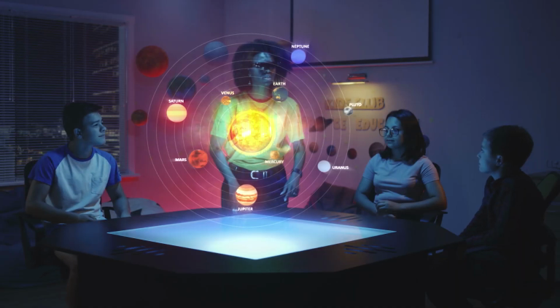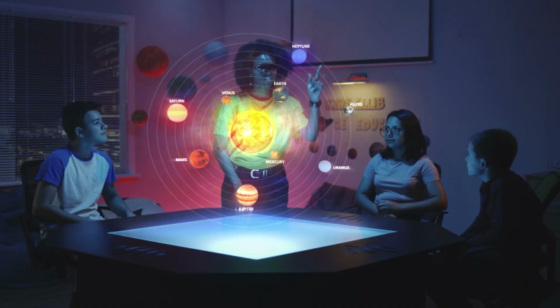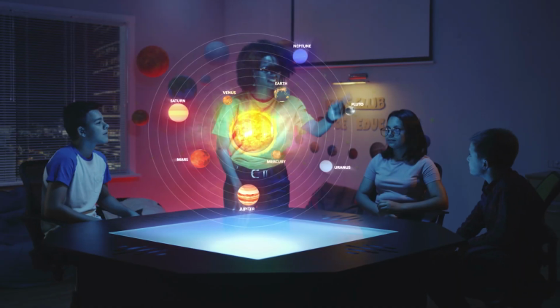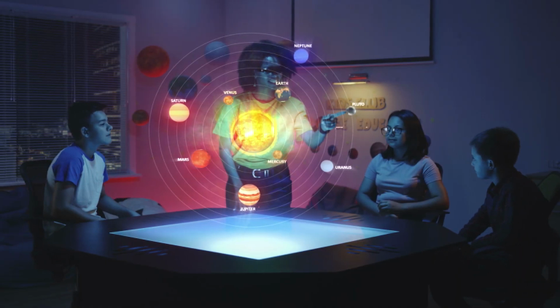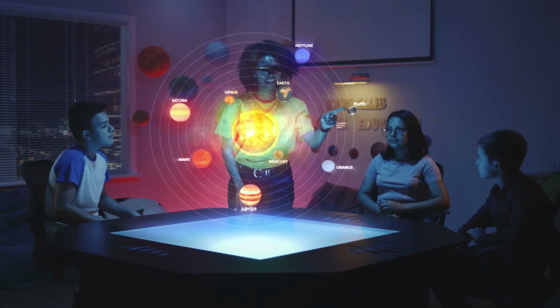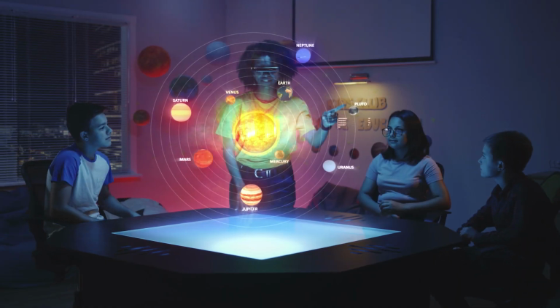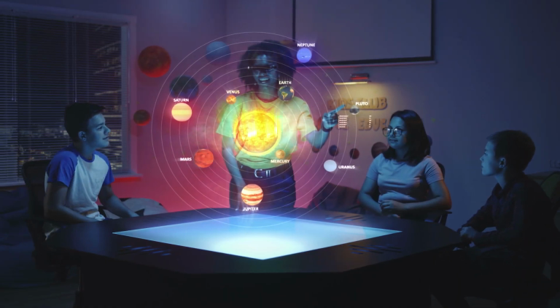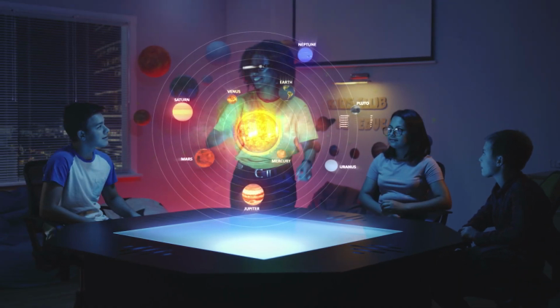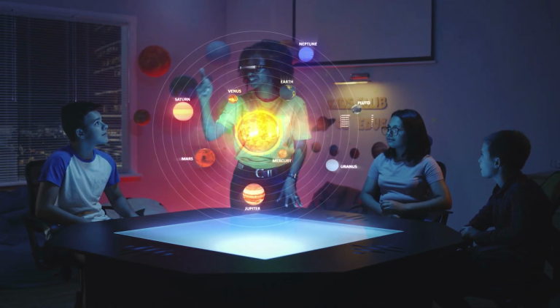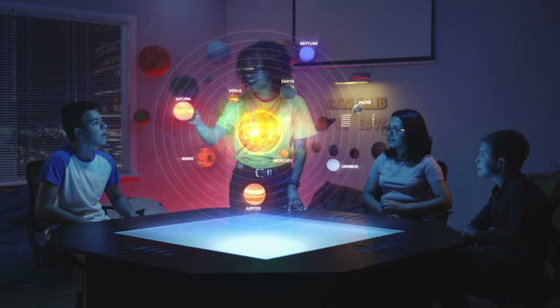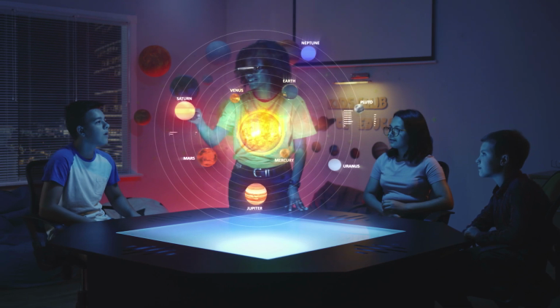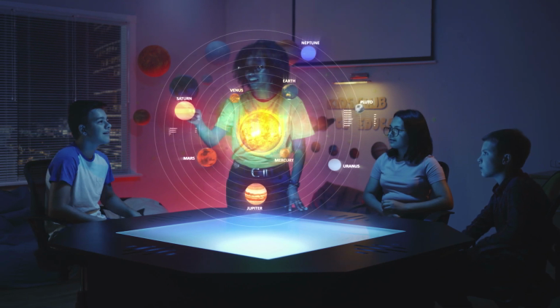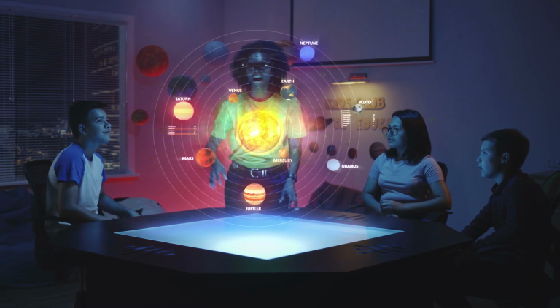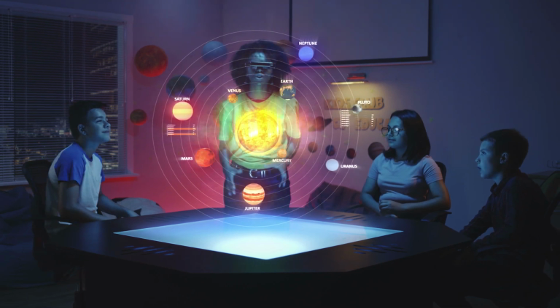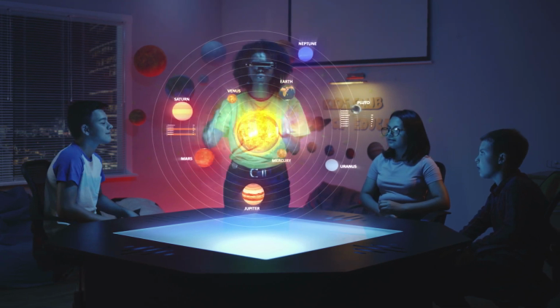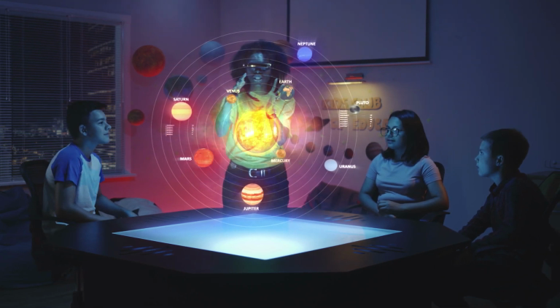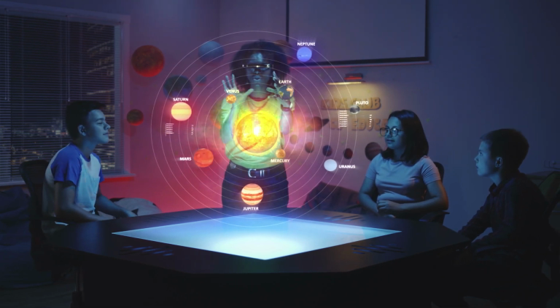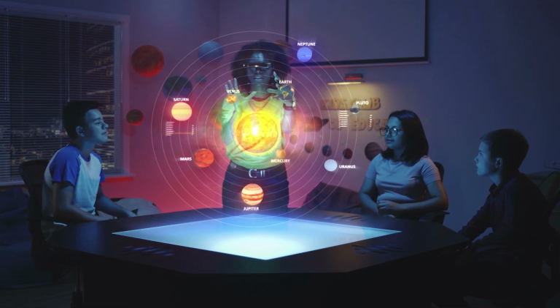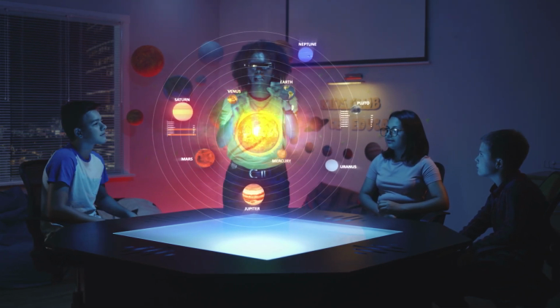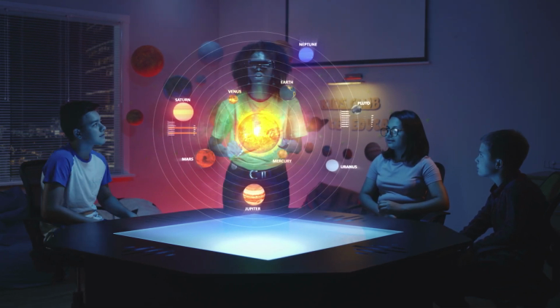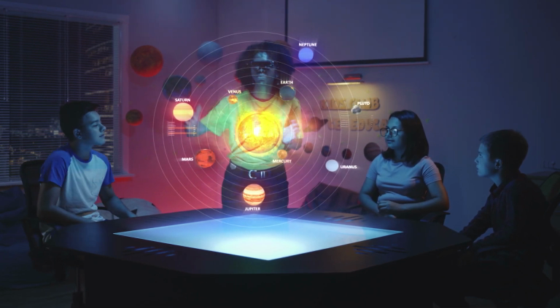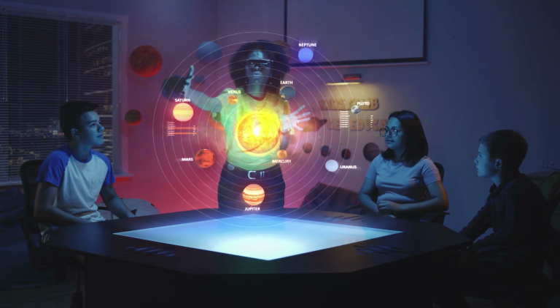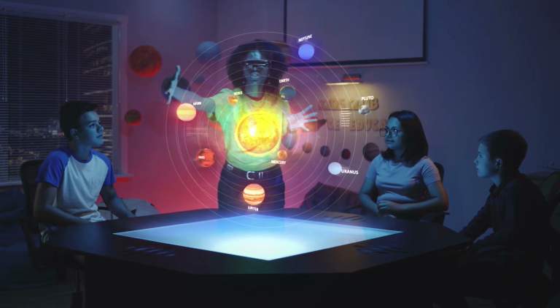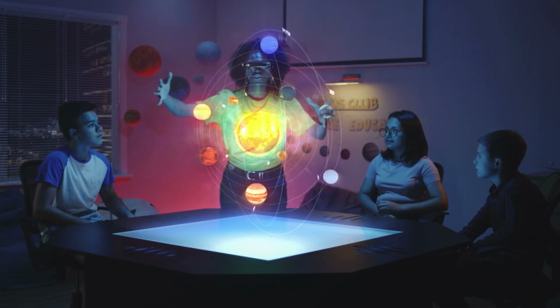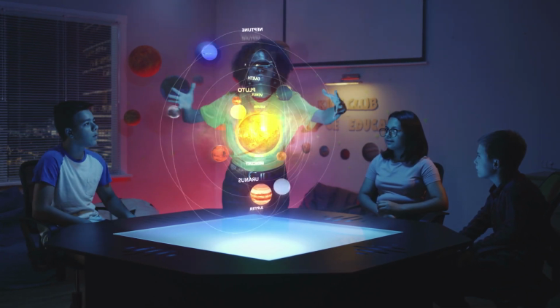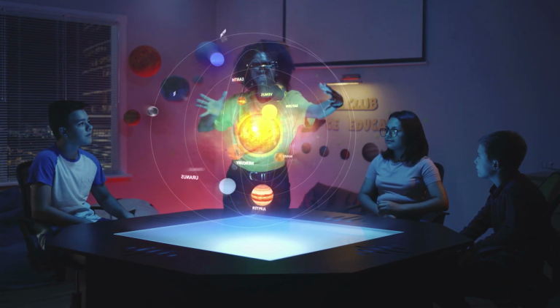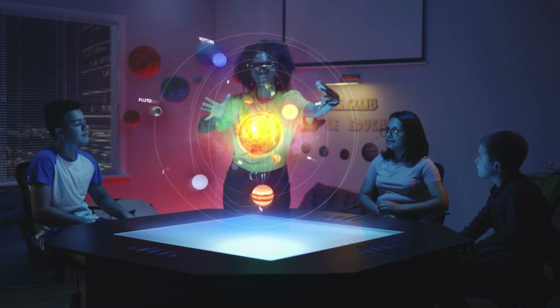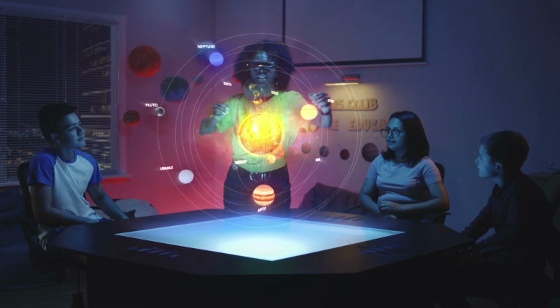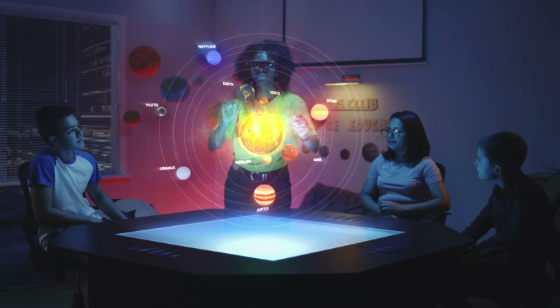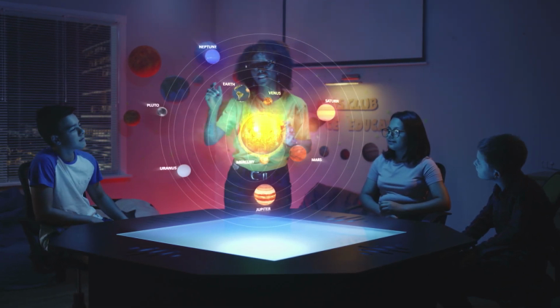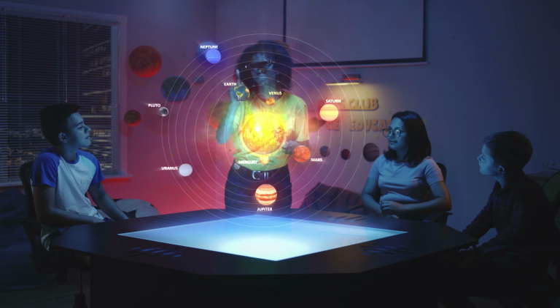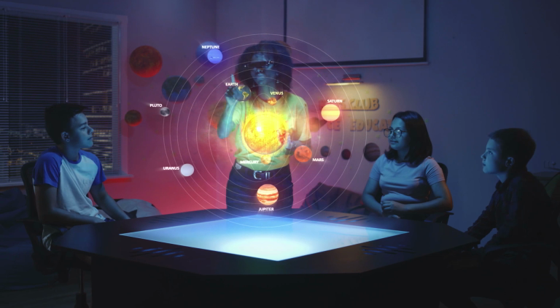Before we present to you the top 10 most advanced and out-of-this-world hologramazing inventions that are used right now,